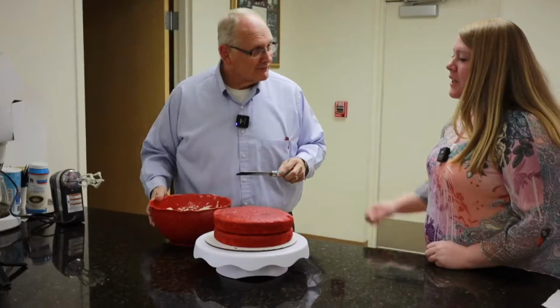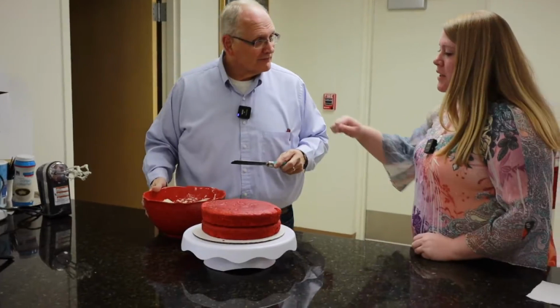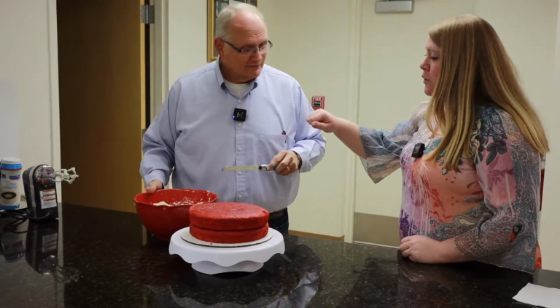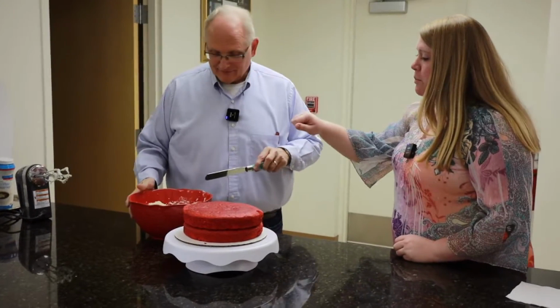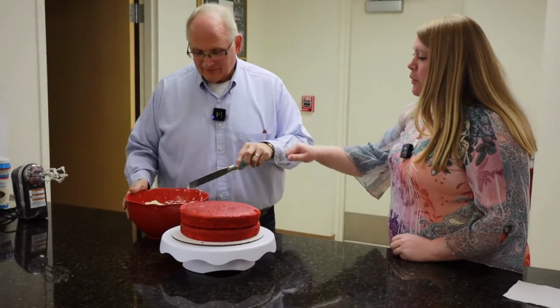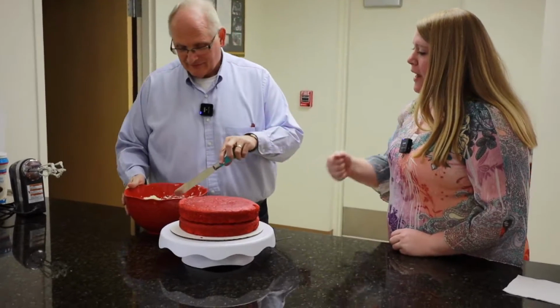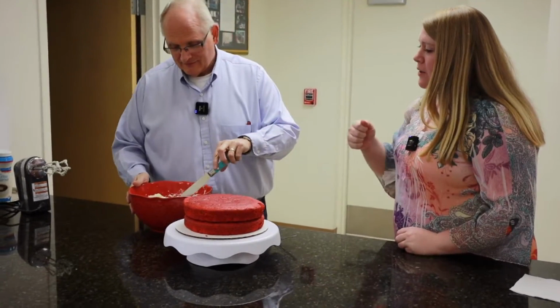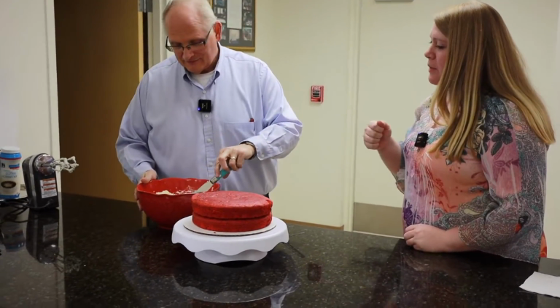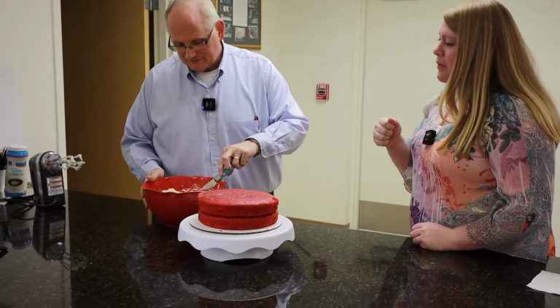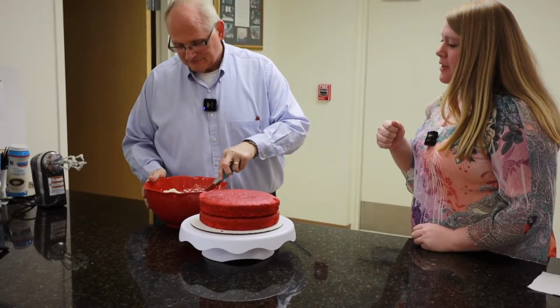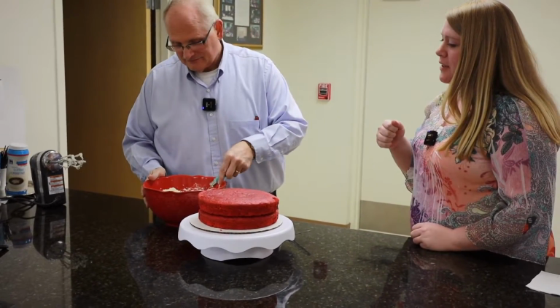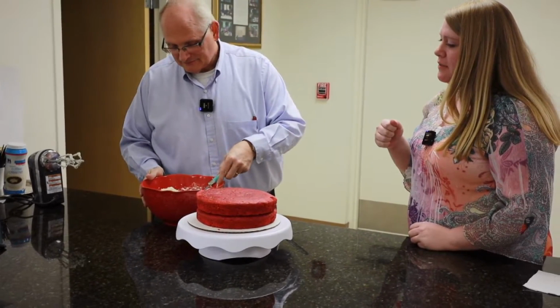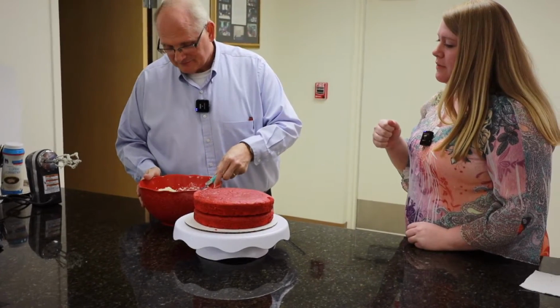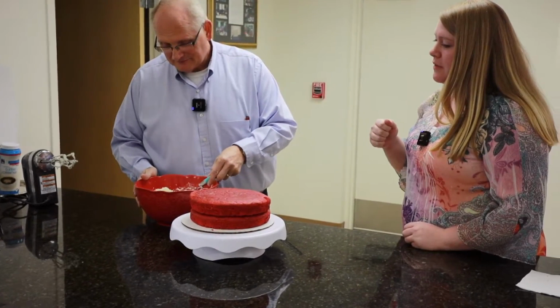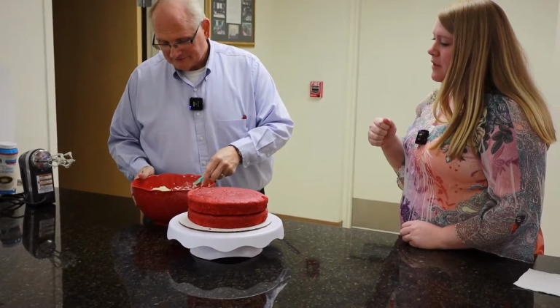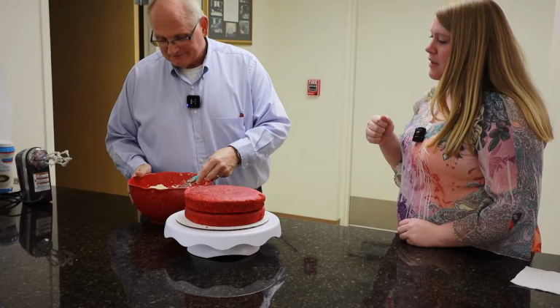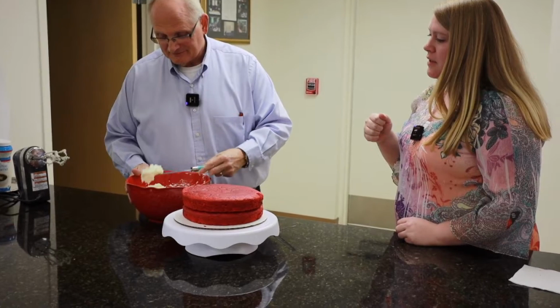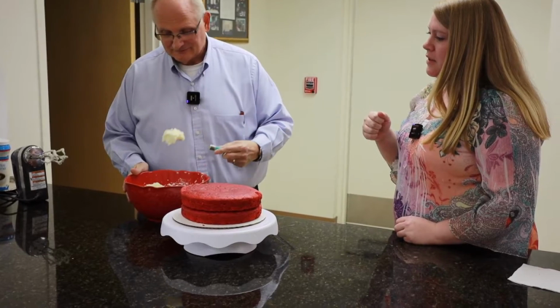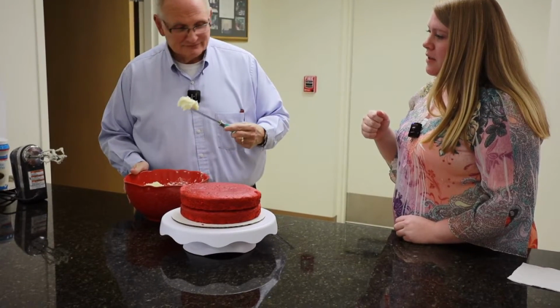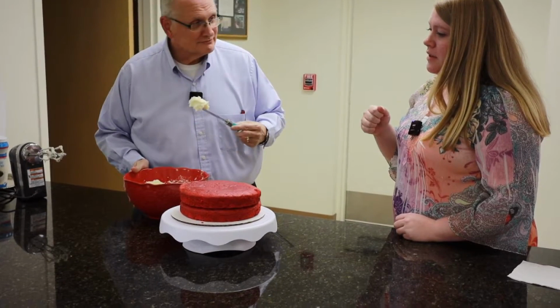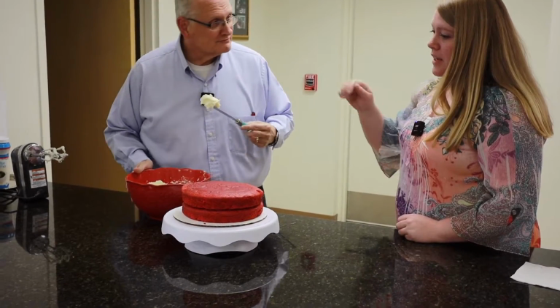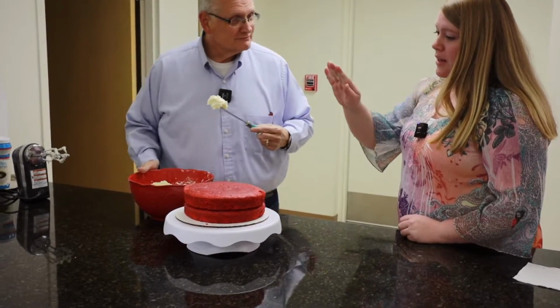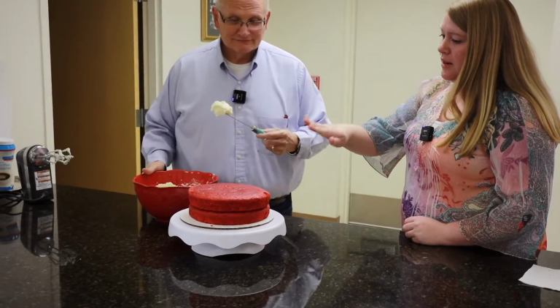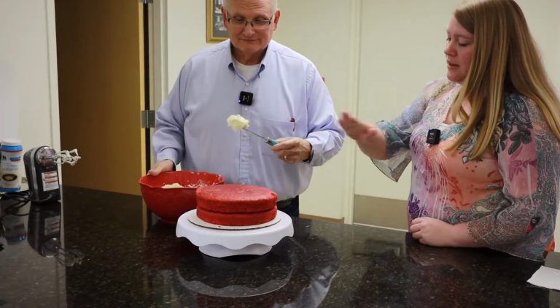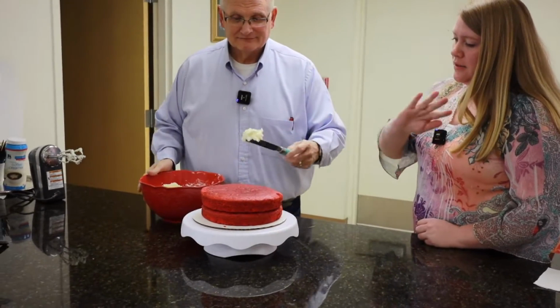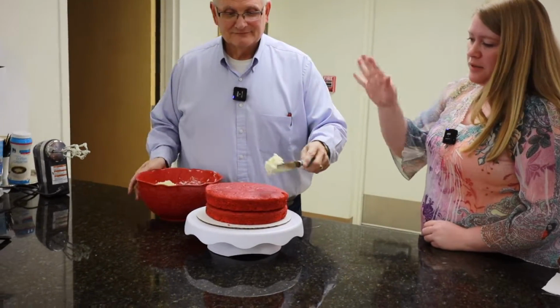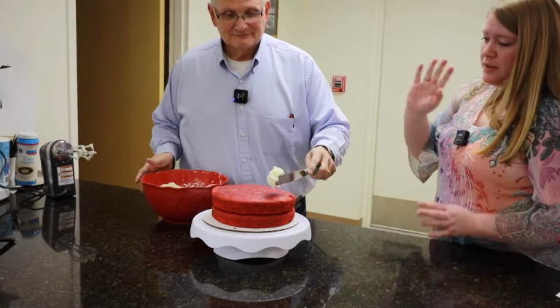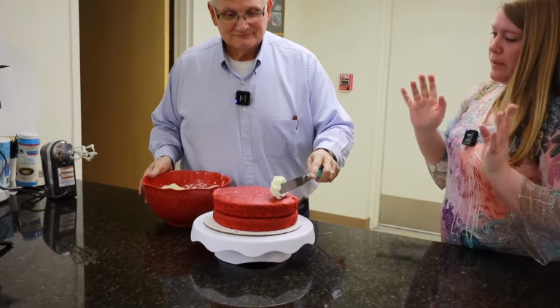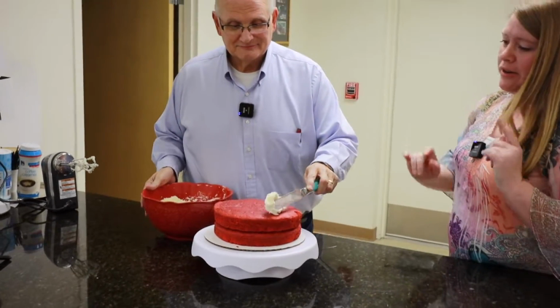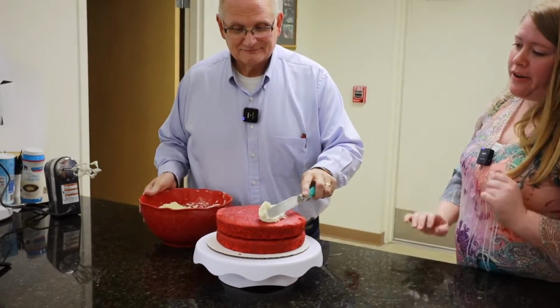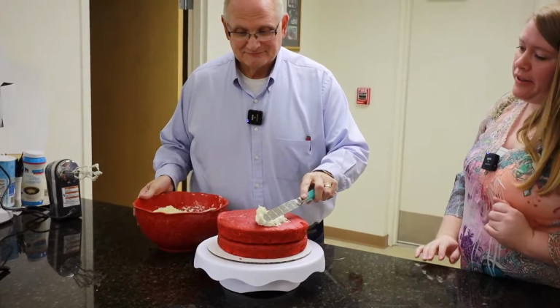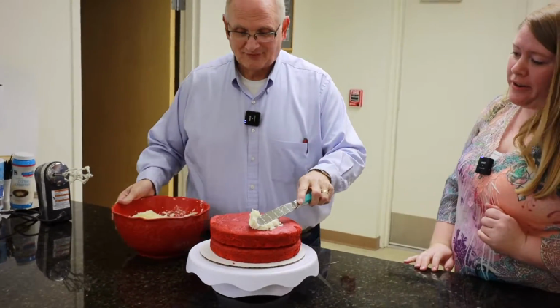Spoon out some of the frosting and smear it on there.